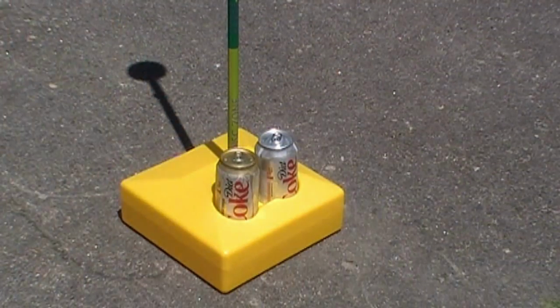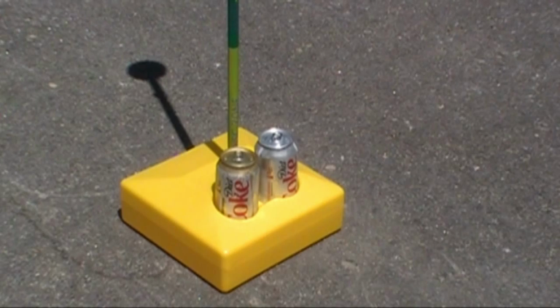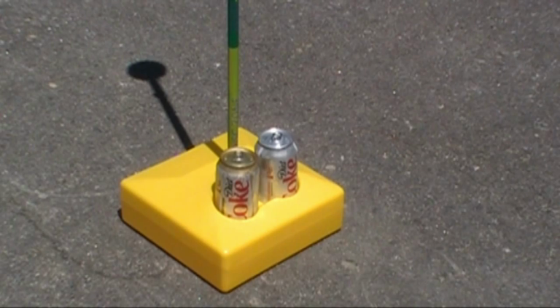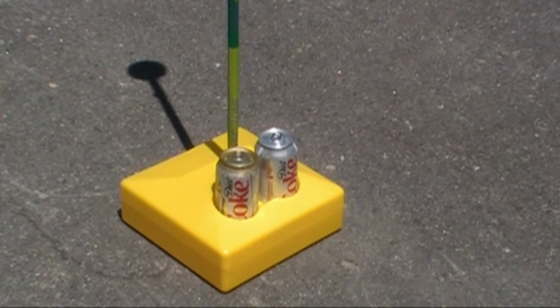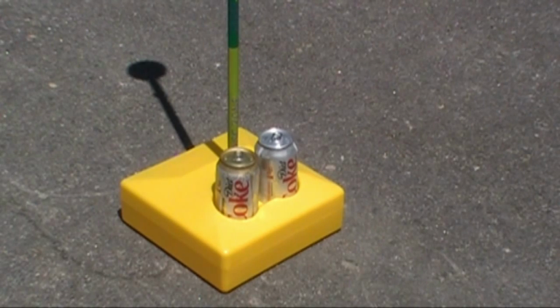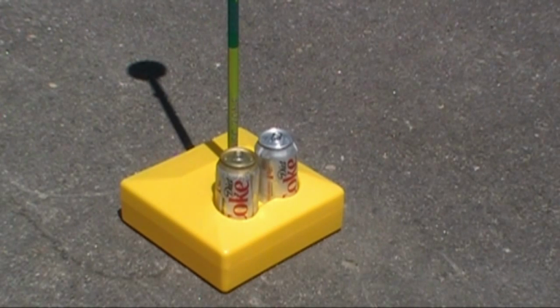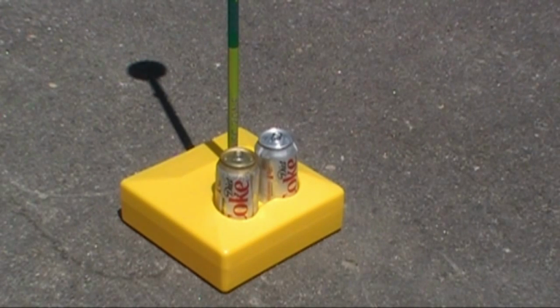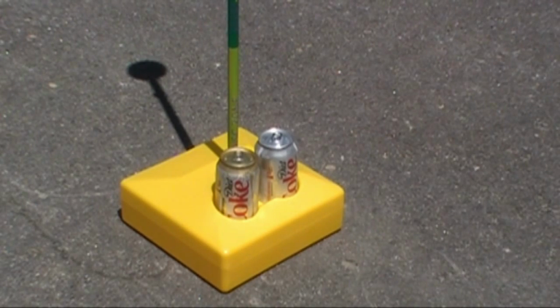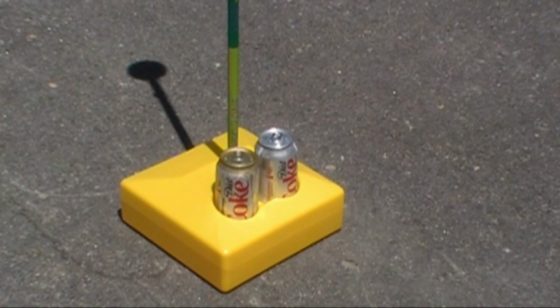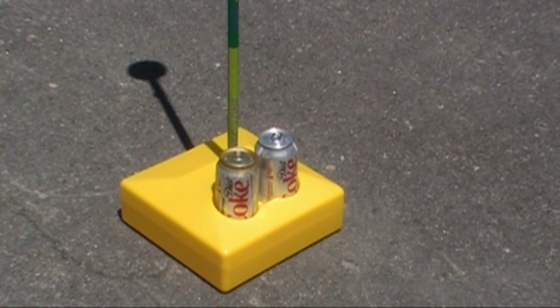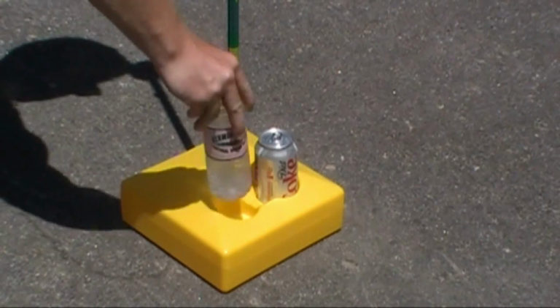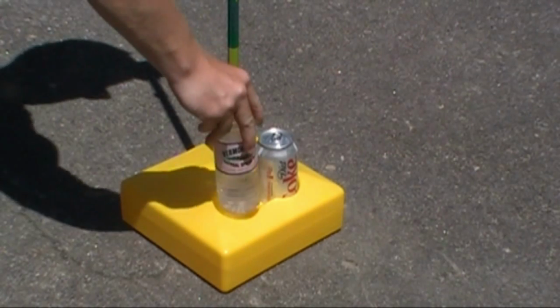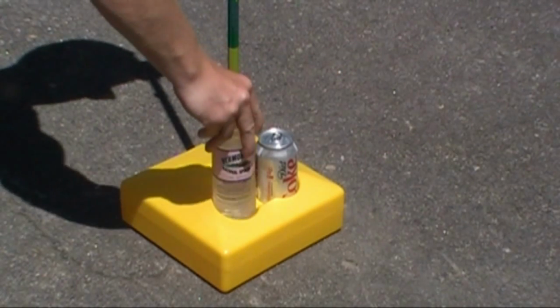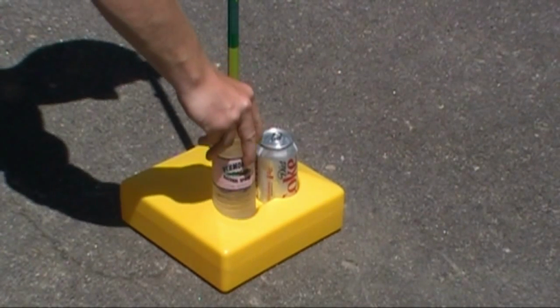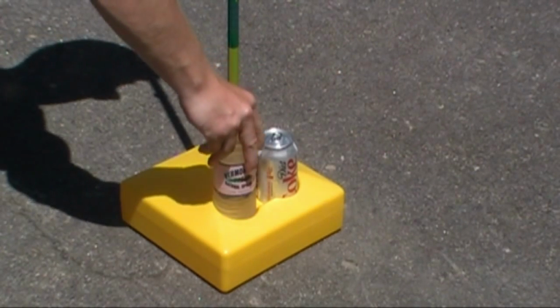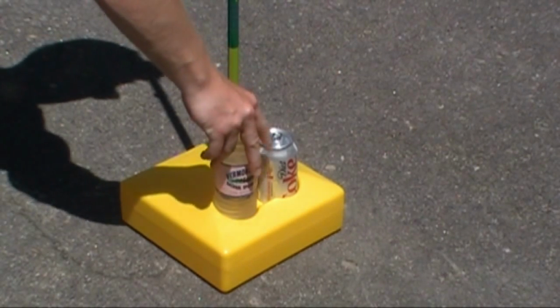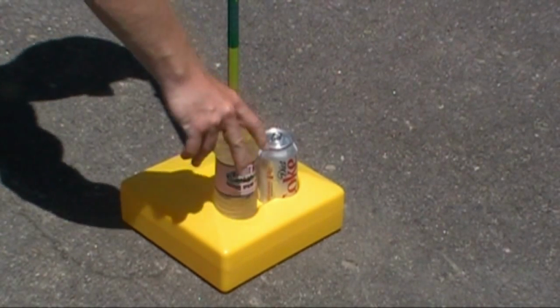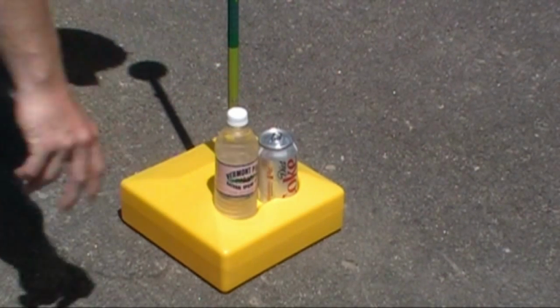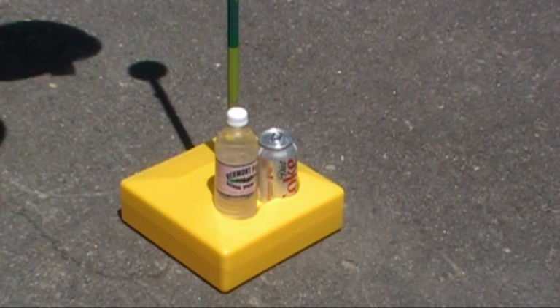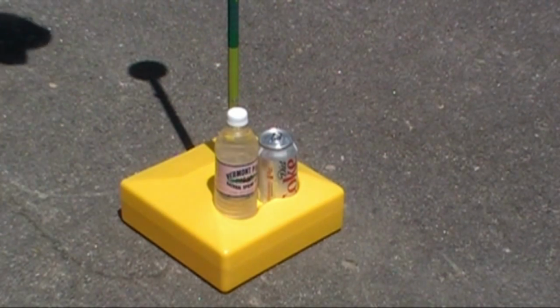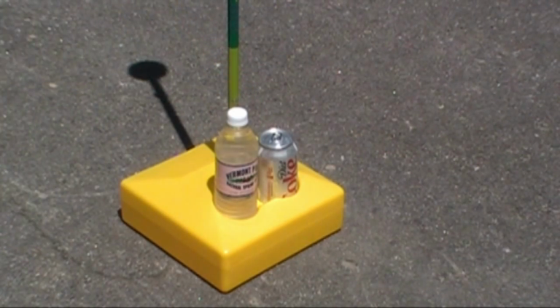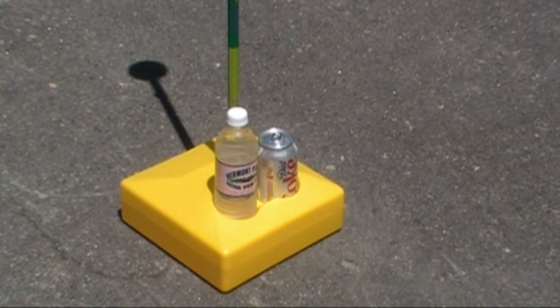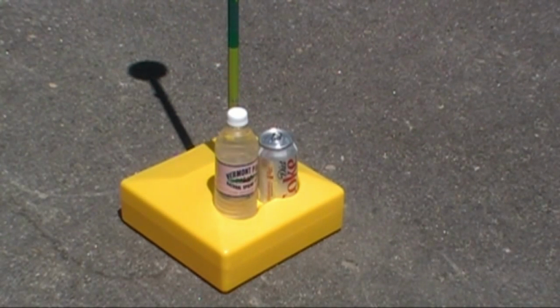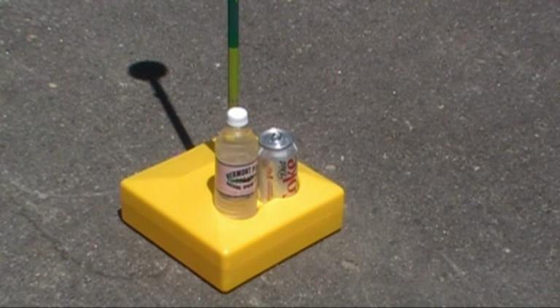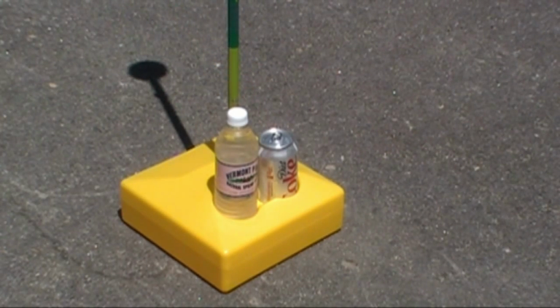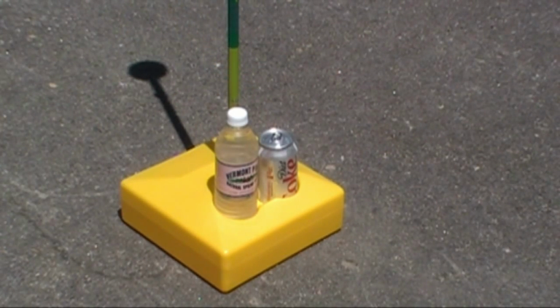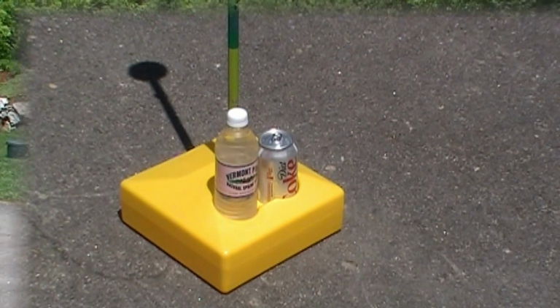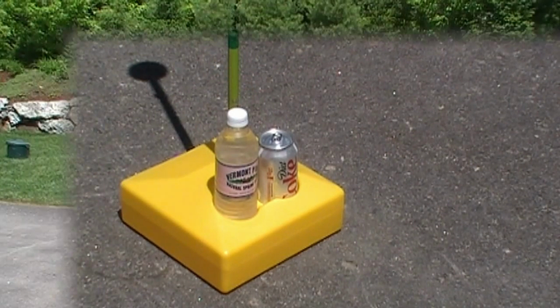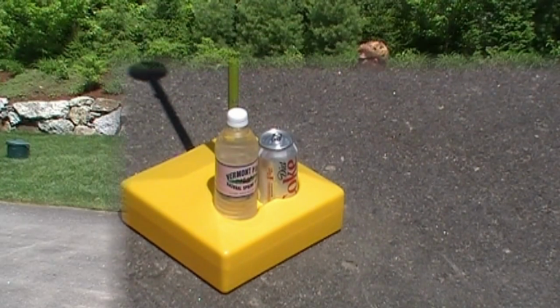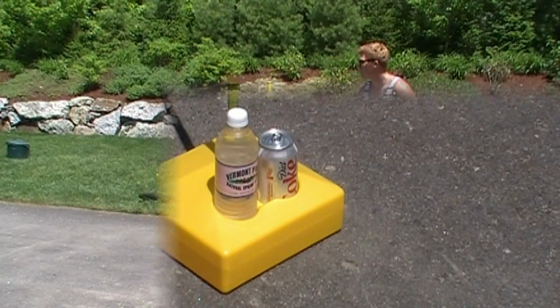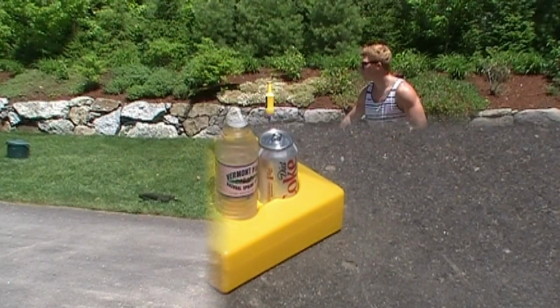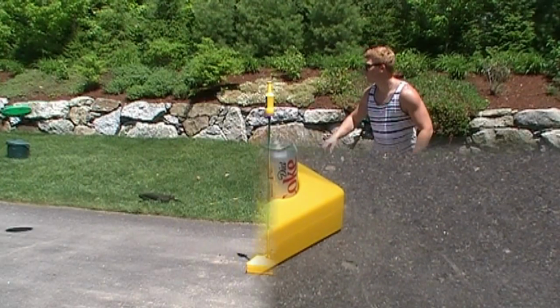Thirsty? Not a problem. Place your beverages into the cup holders that are recessed into the bases.